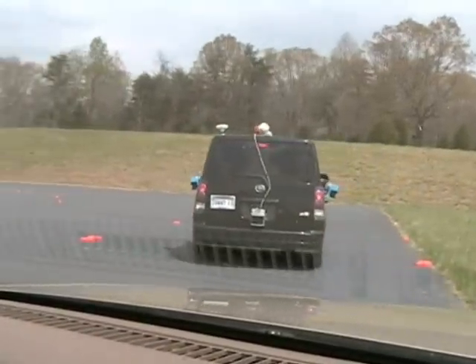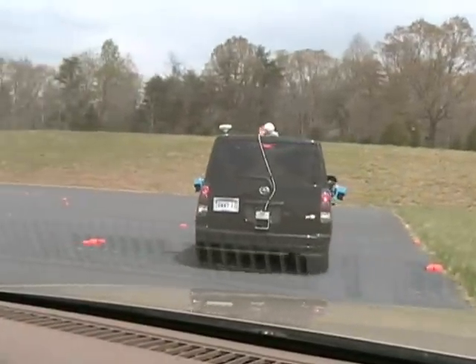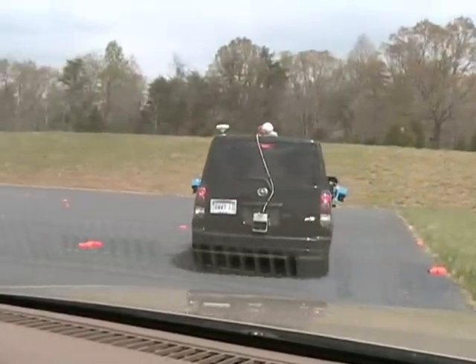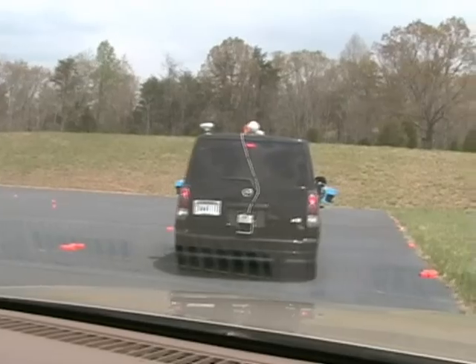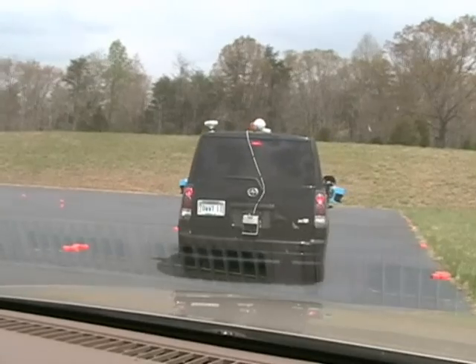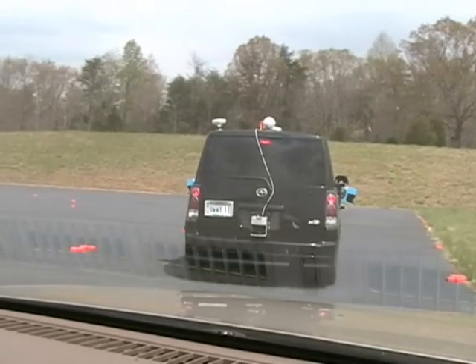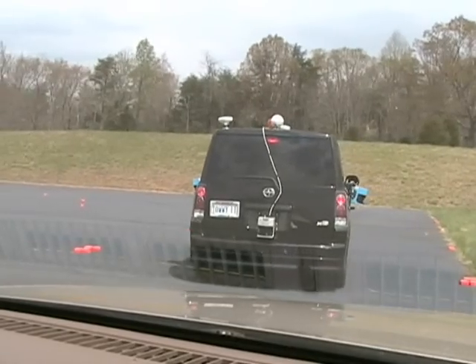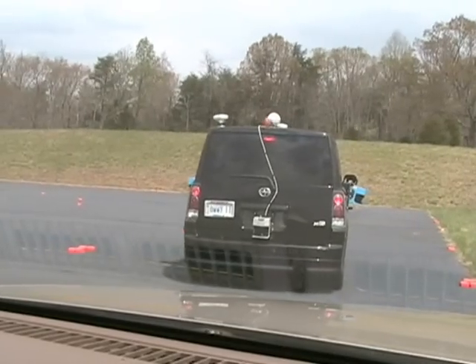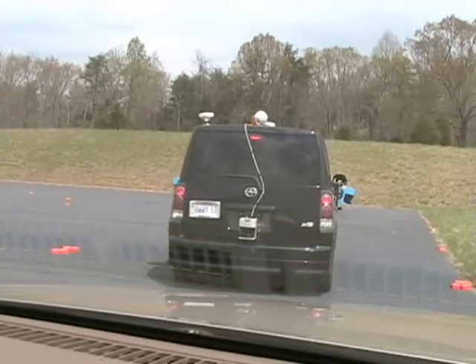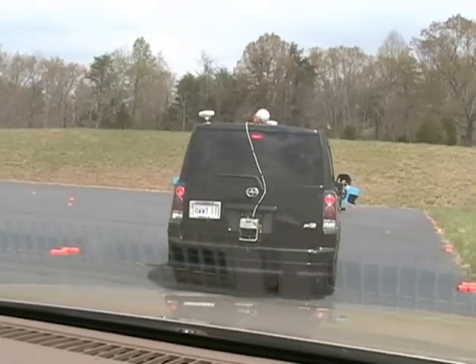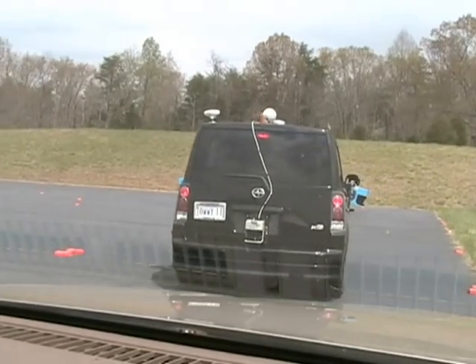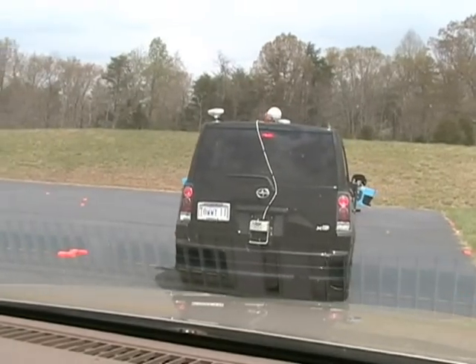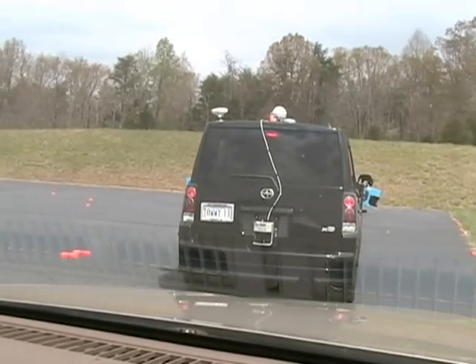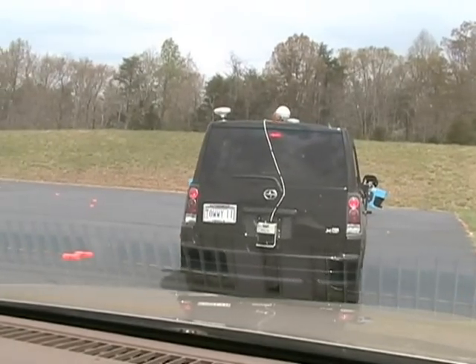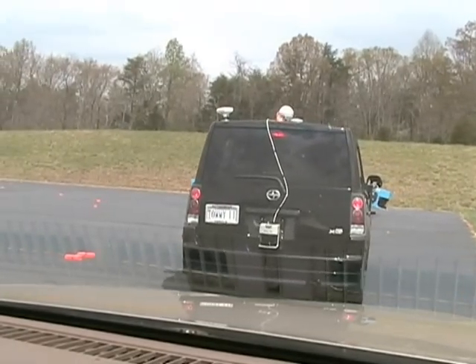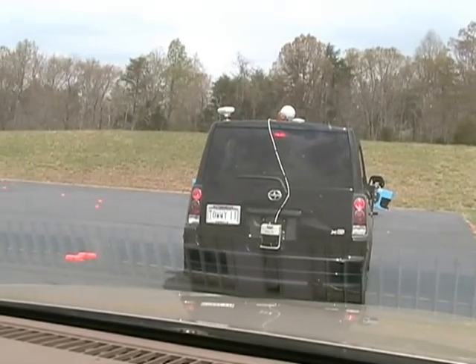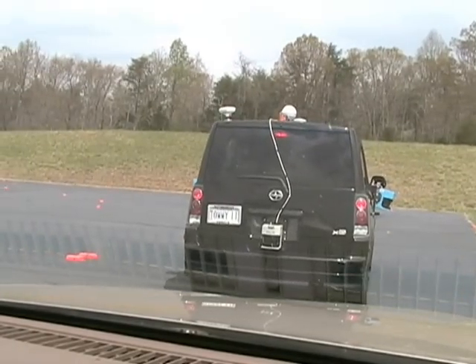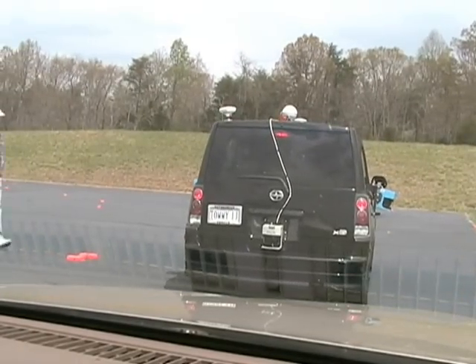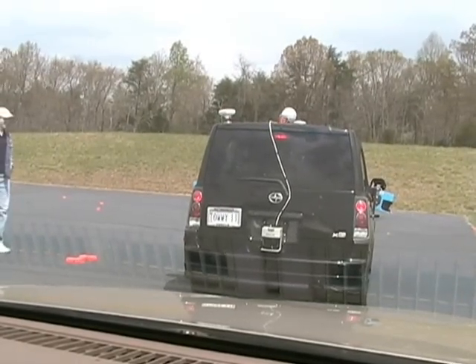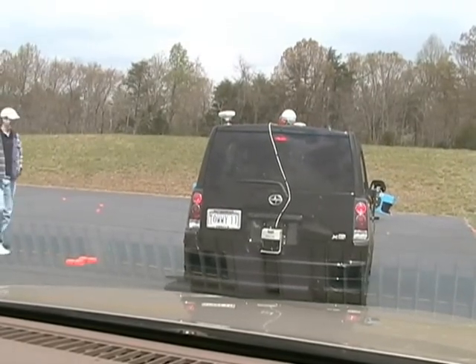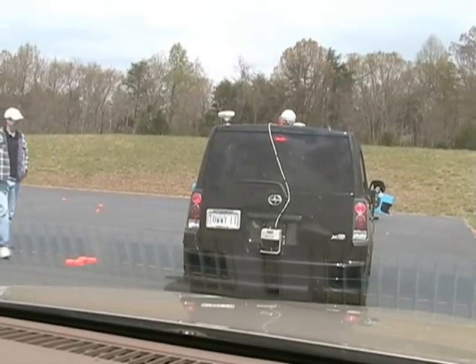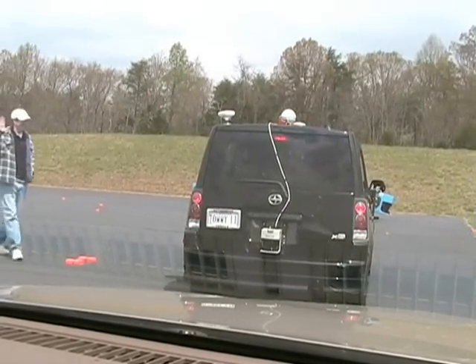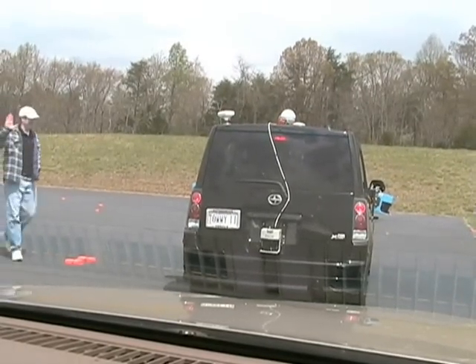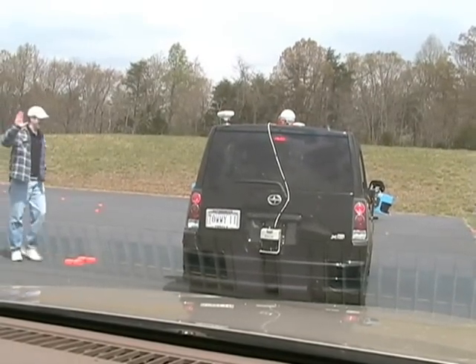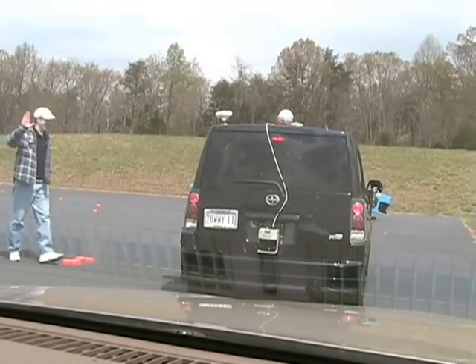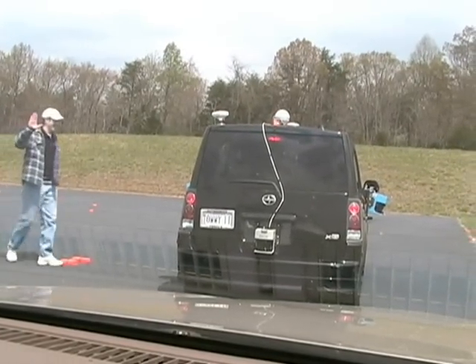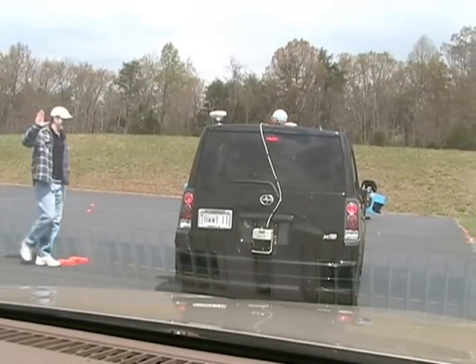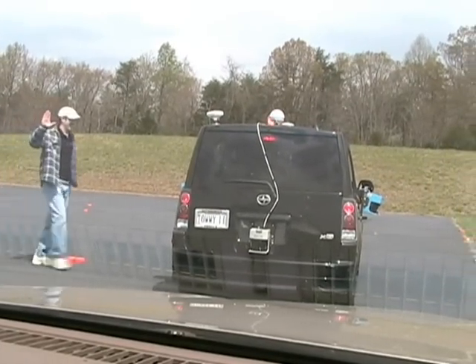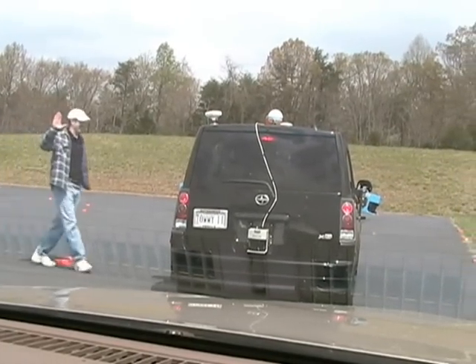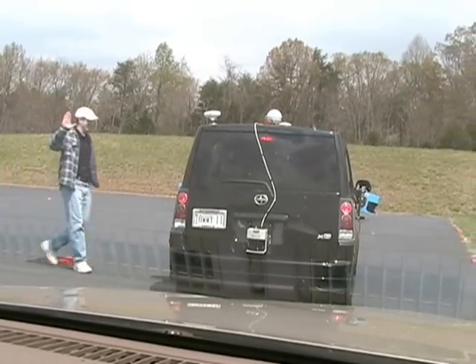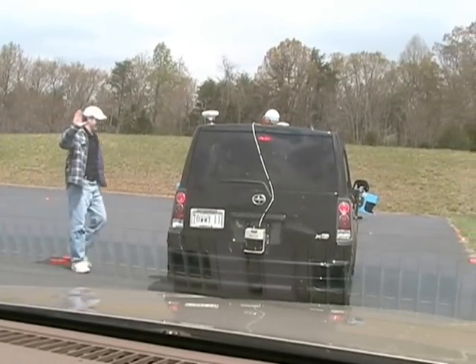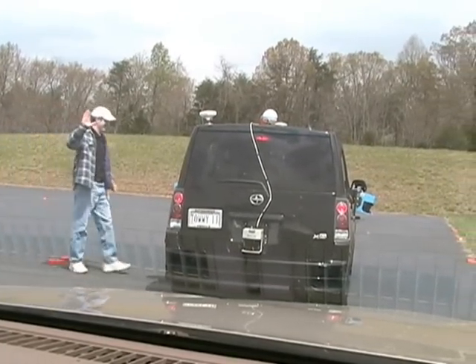Tommy Jr. completes his run and demonstrates his readiness and willingness to advance to the DARPA Urban Challenge.